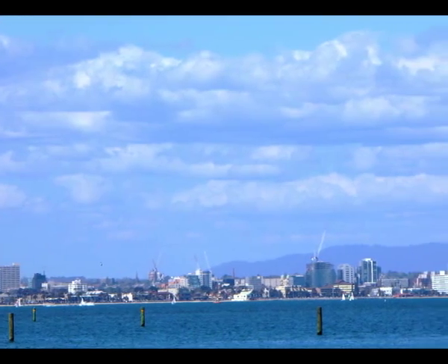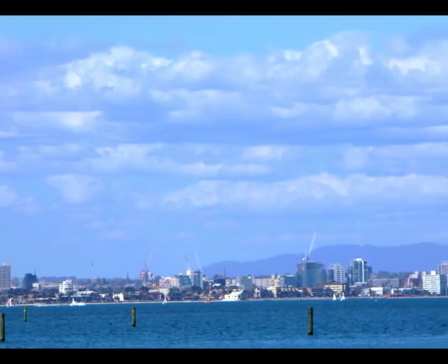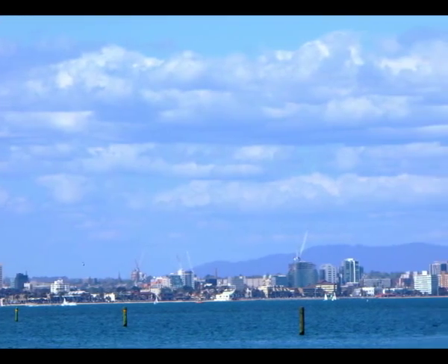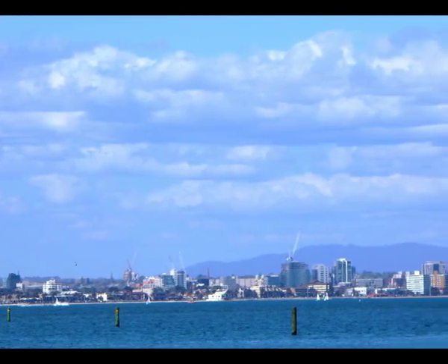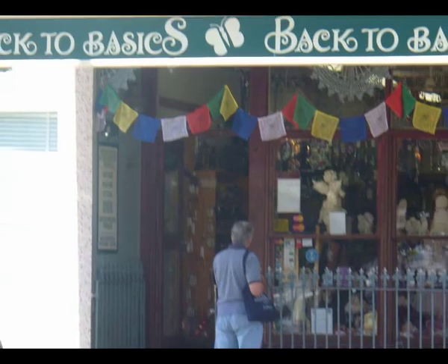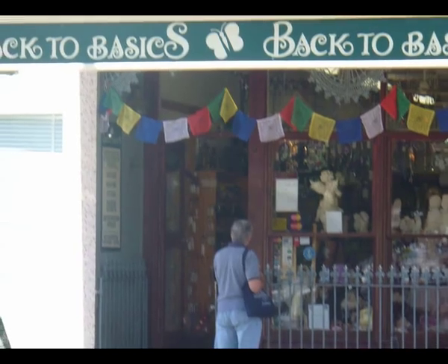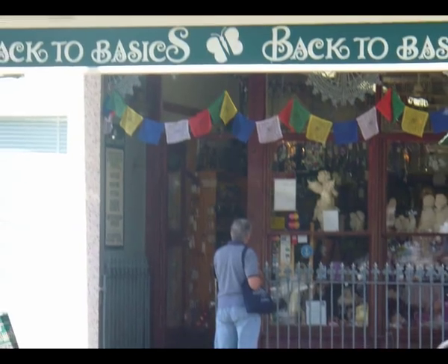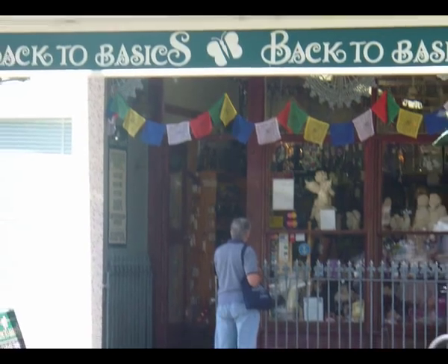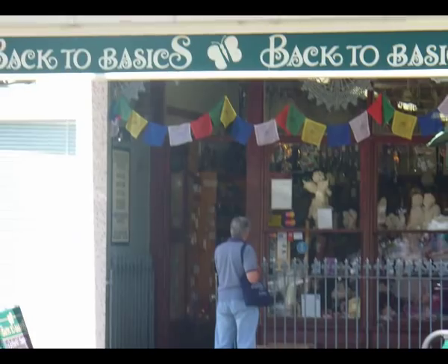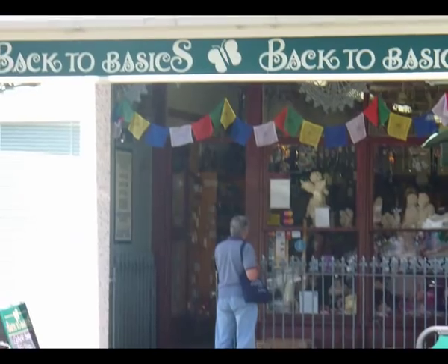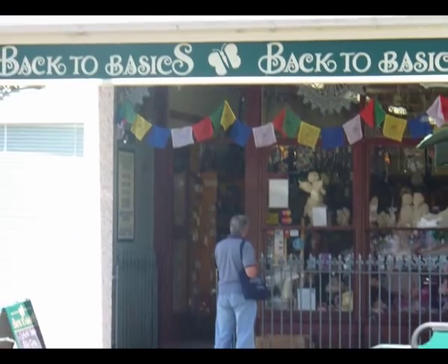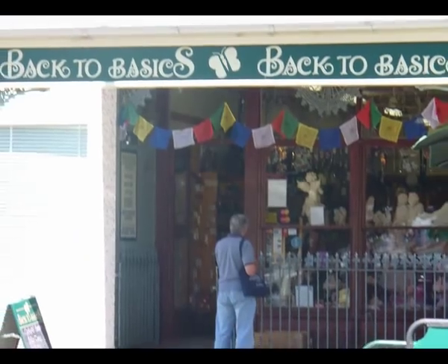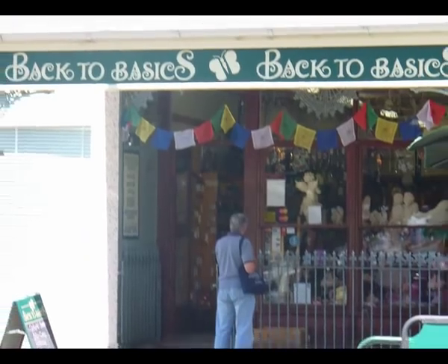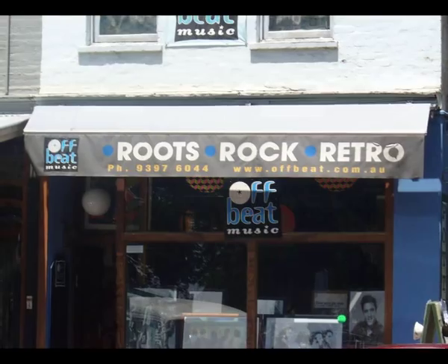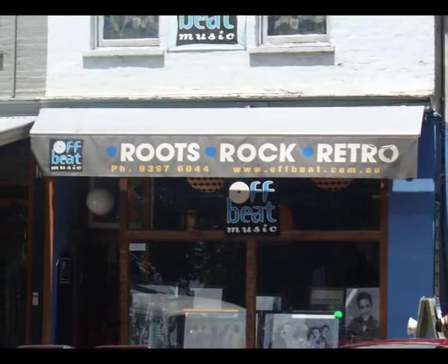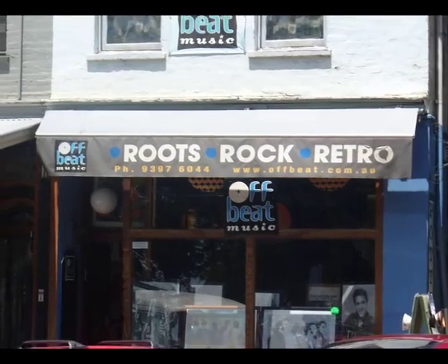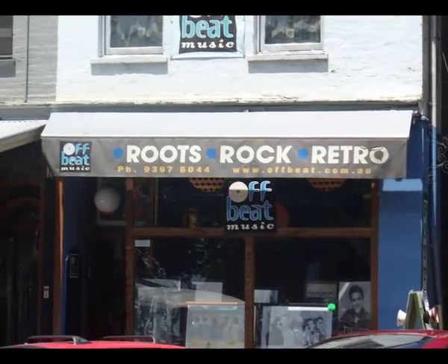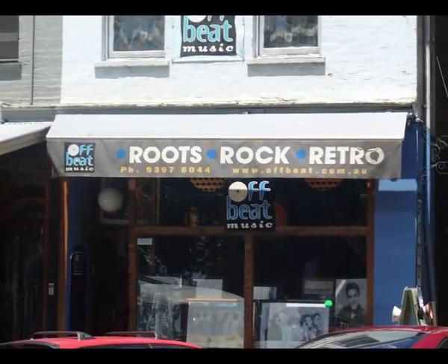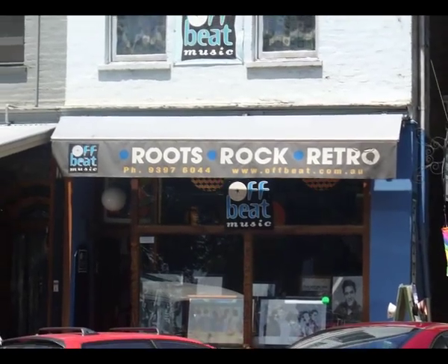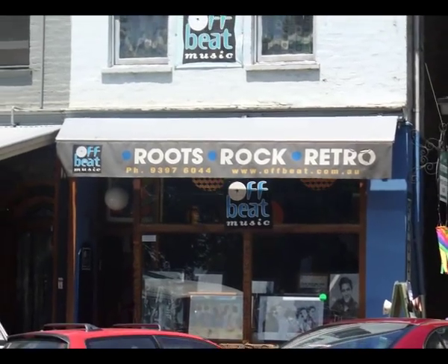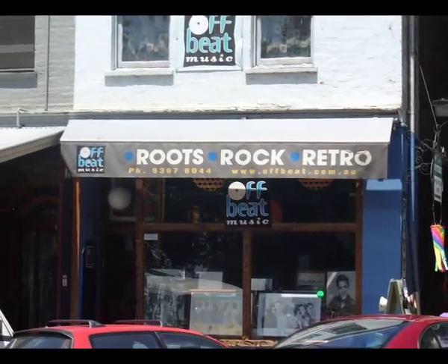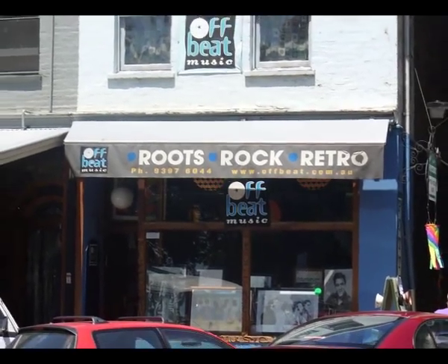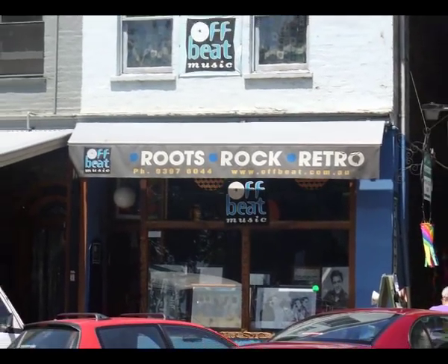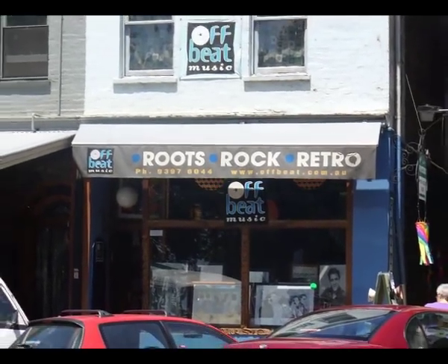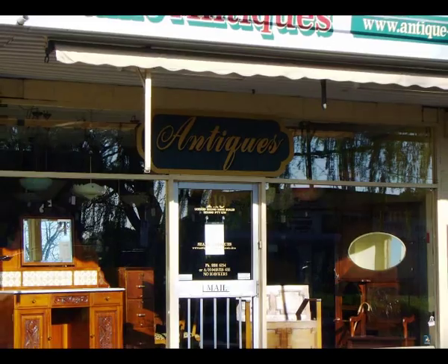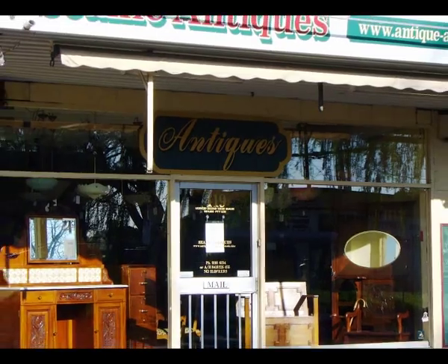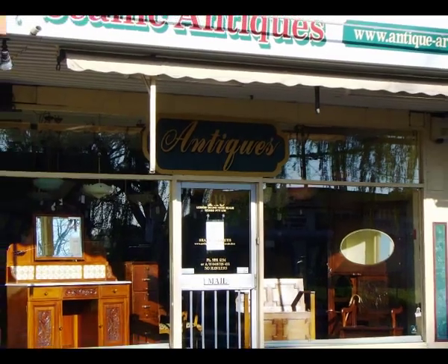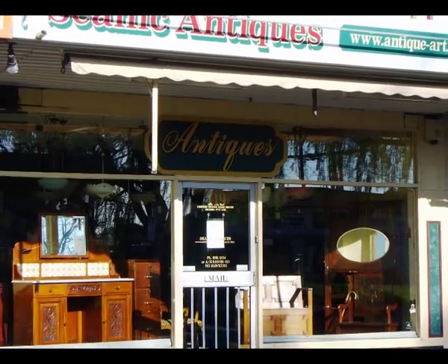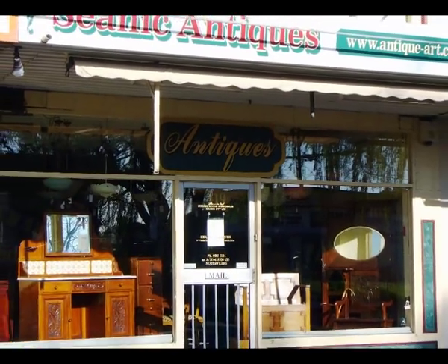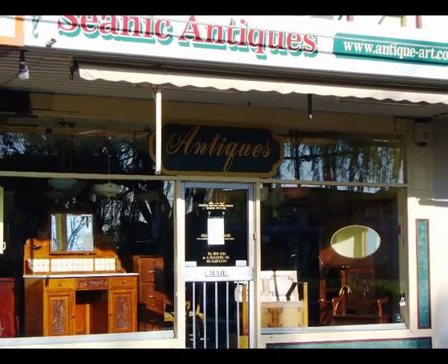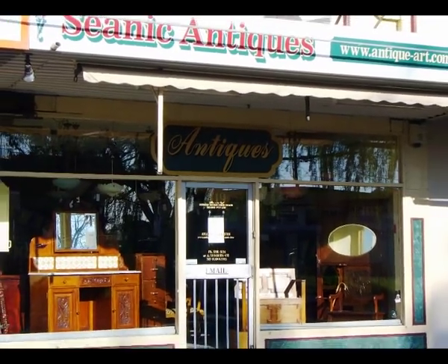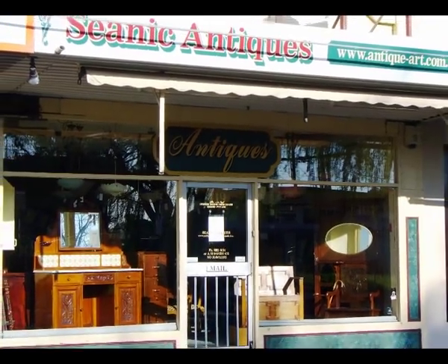There is a diverse range of arts, crafts, and other specialty shops around Nelson Place.